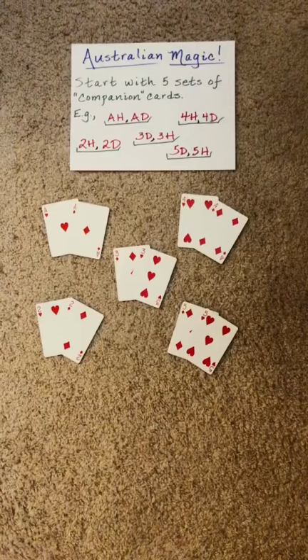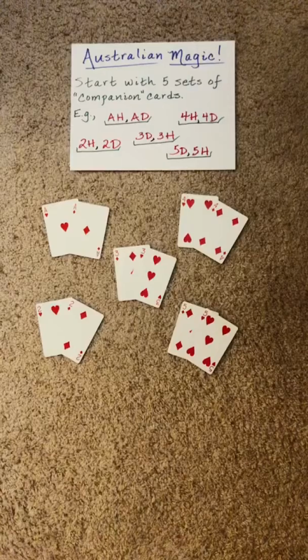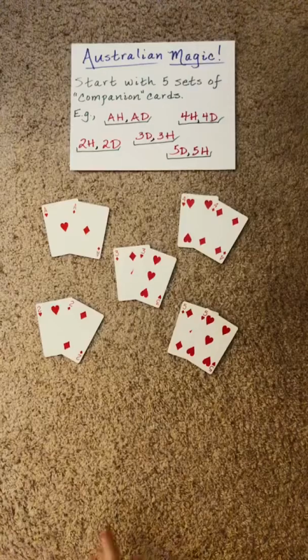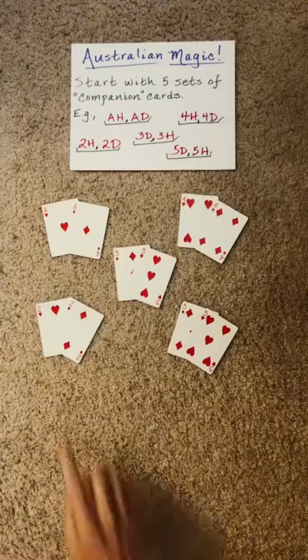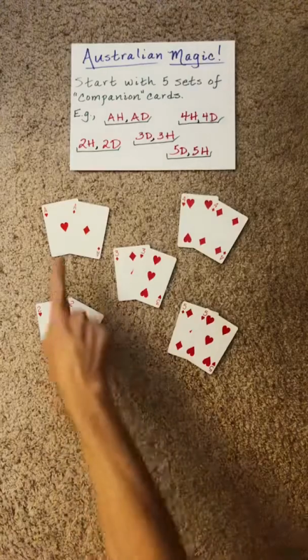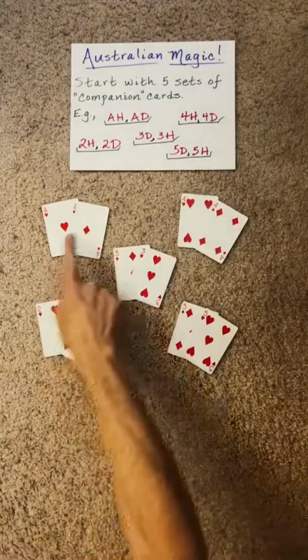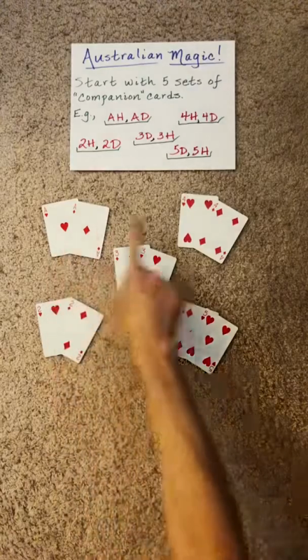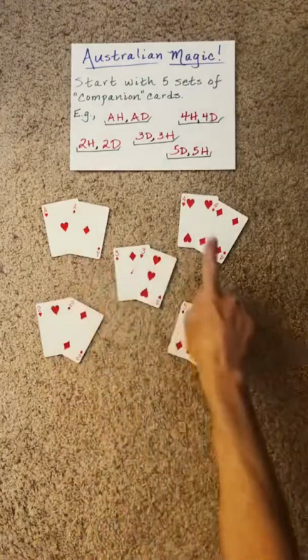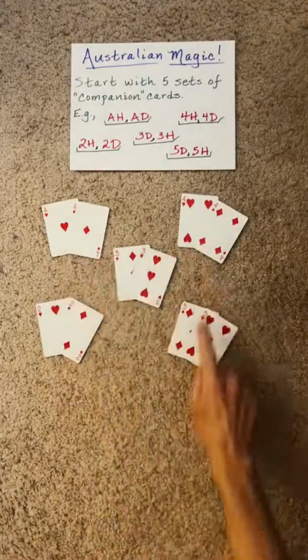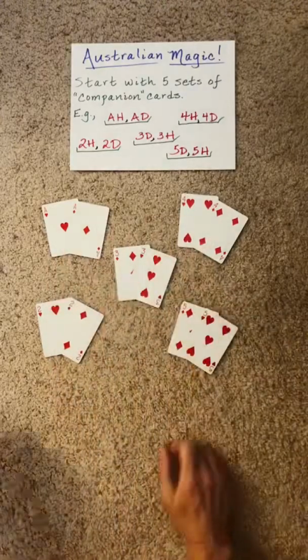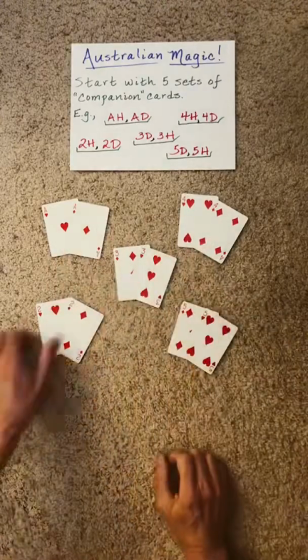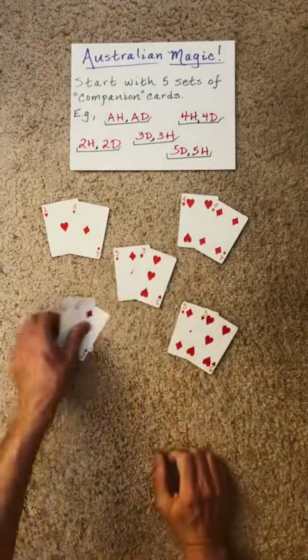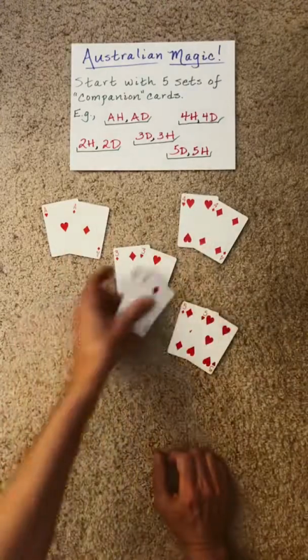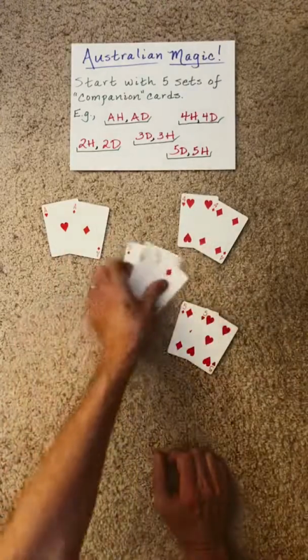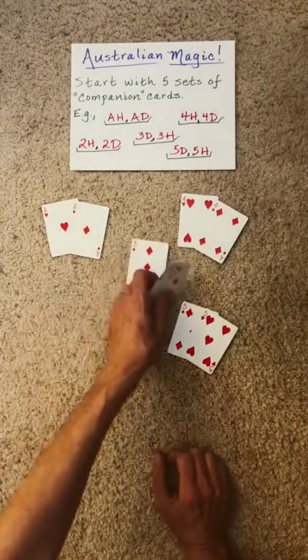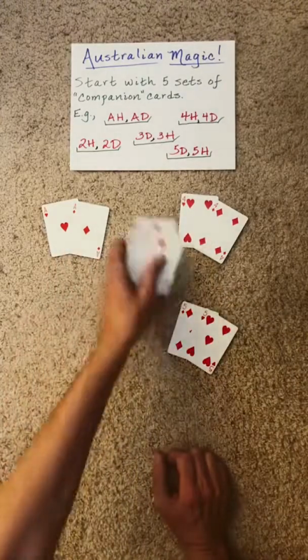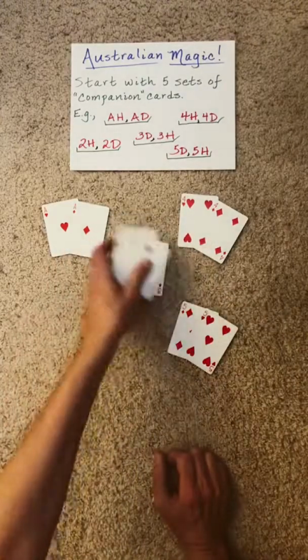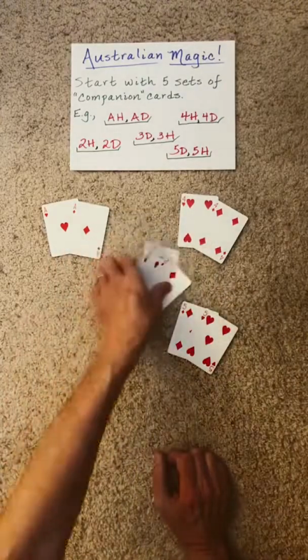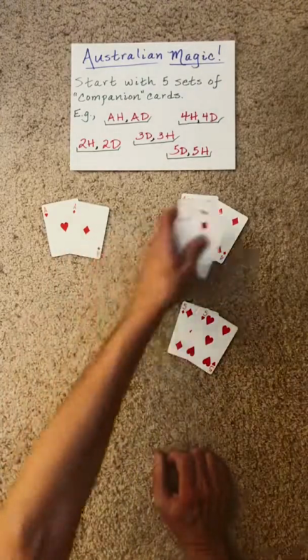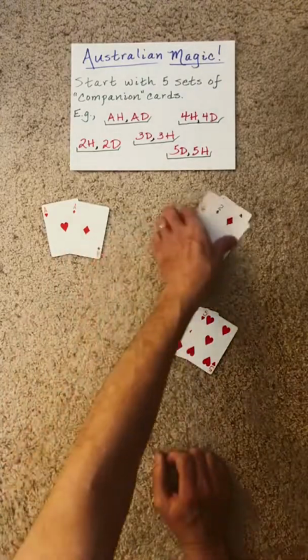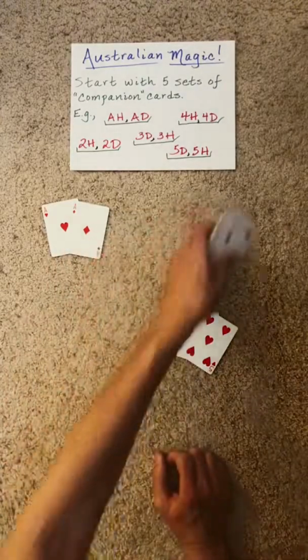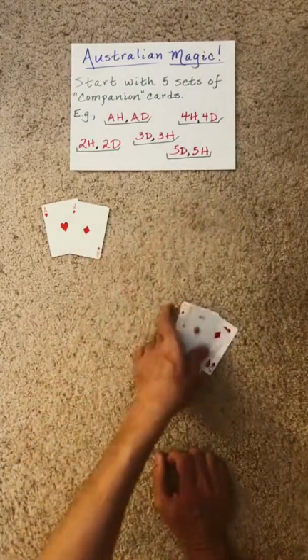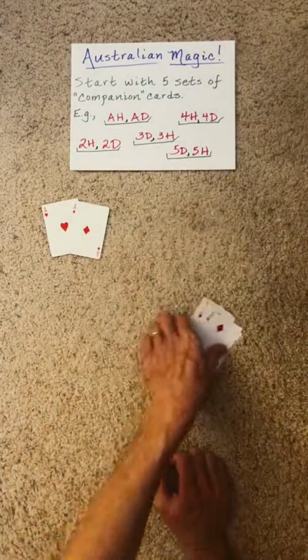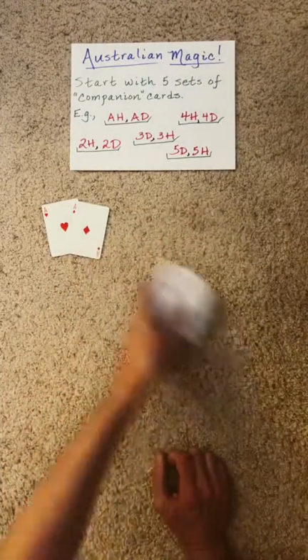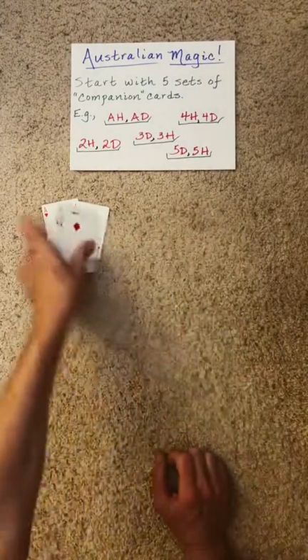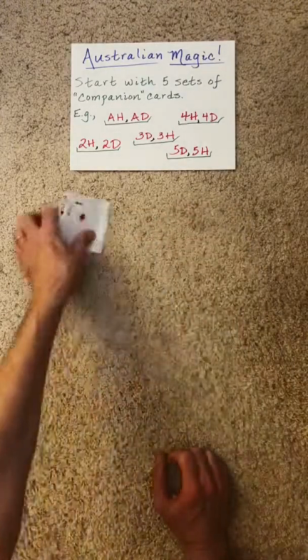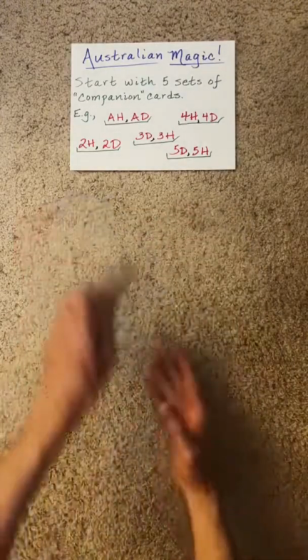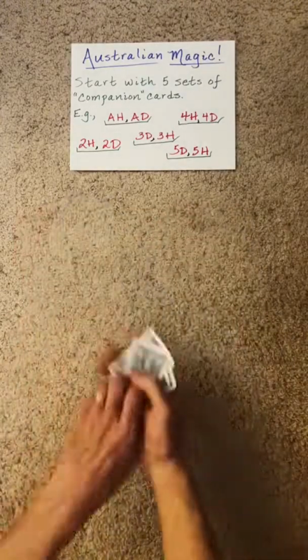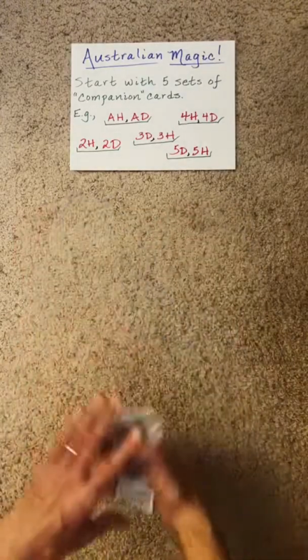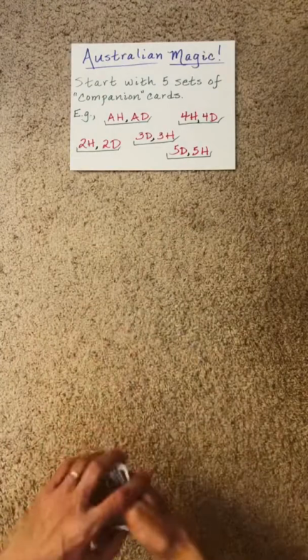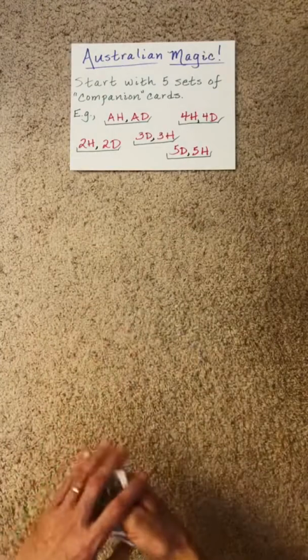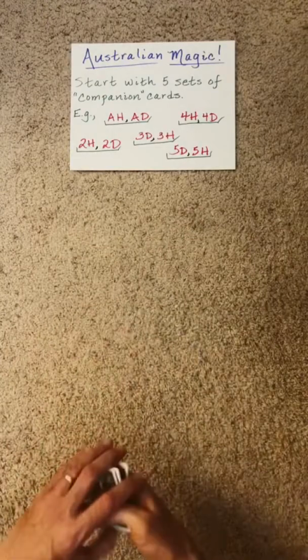Start with five companion pairs. You can stack these in any order that you like, or the spectator likes.